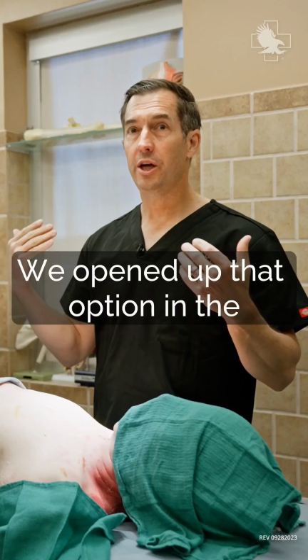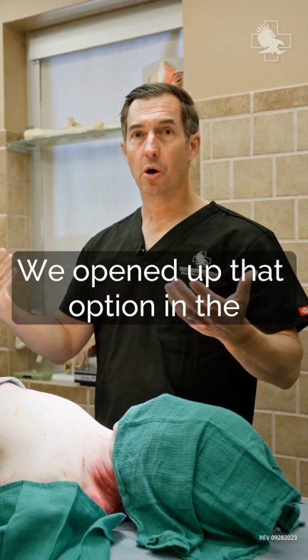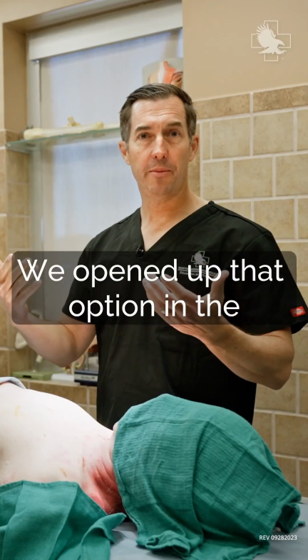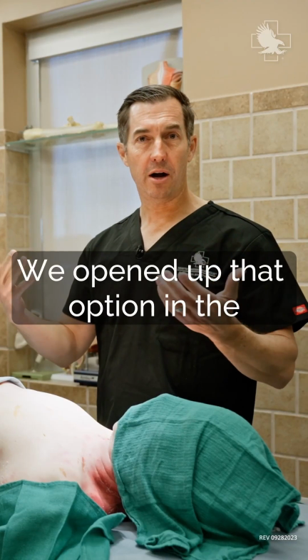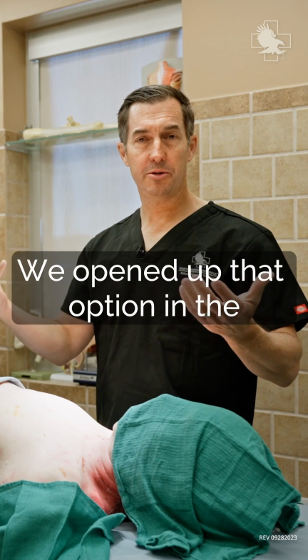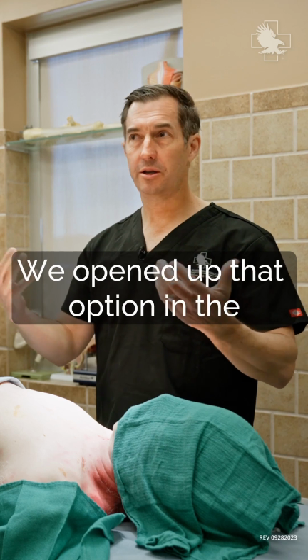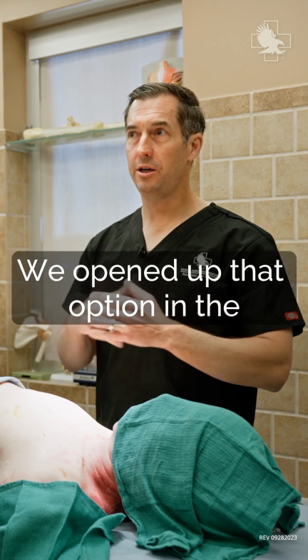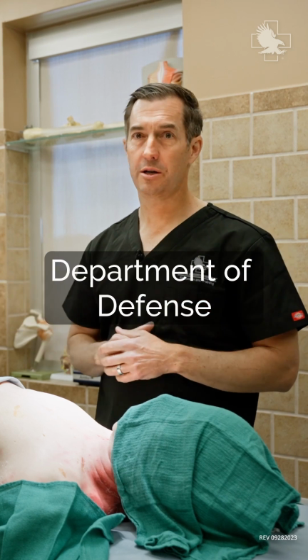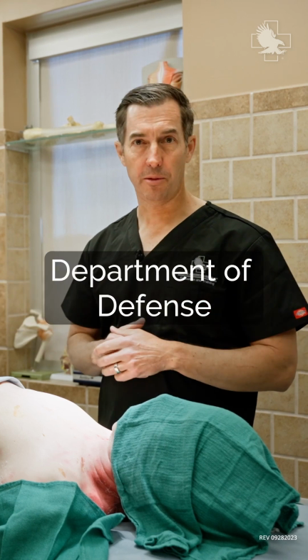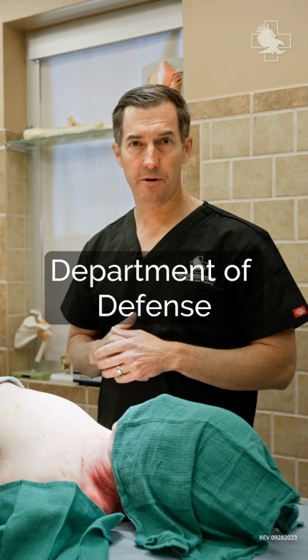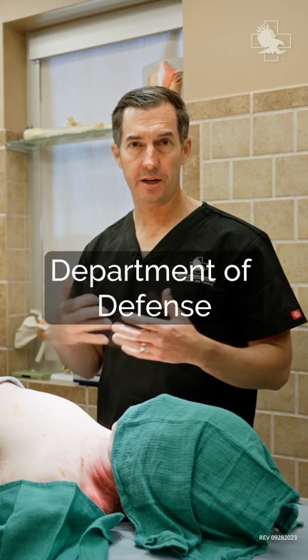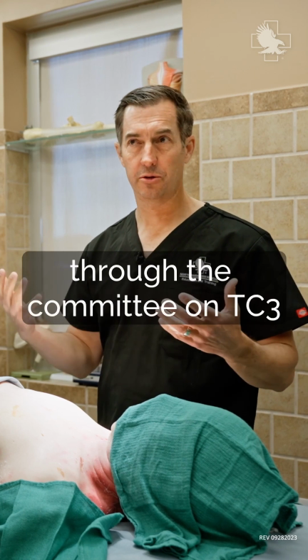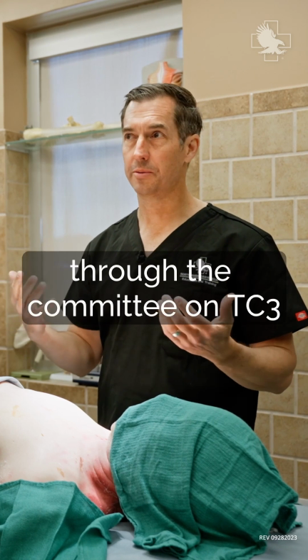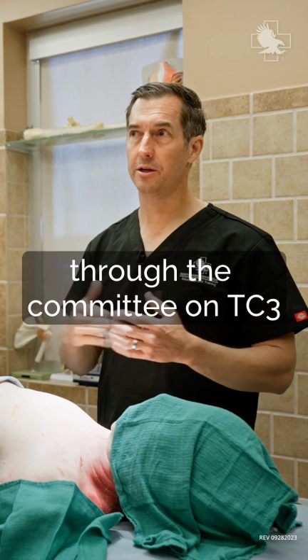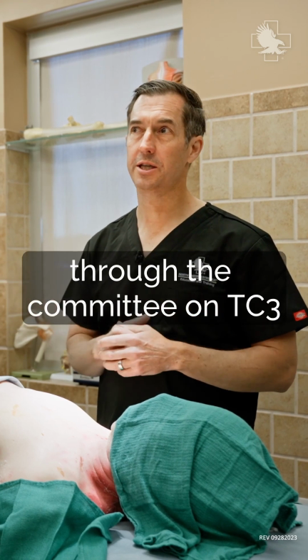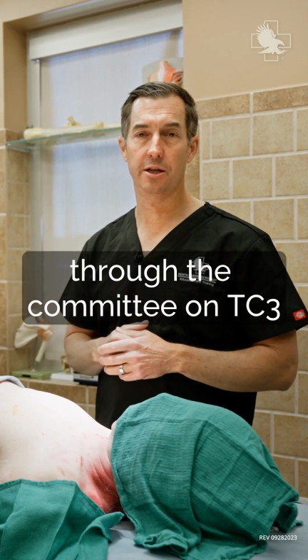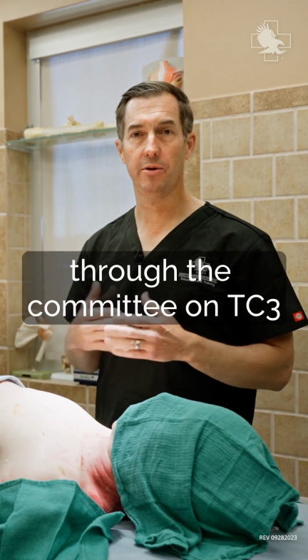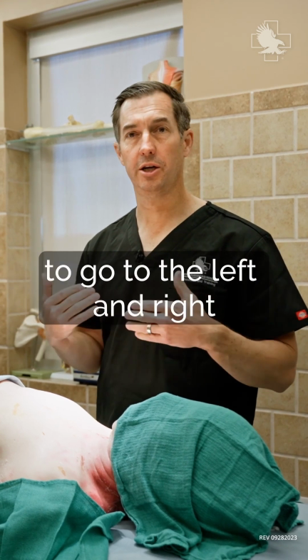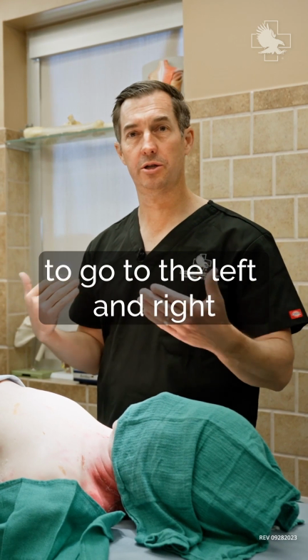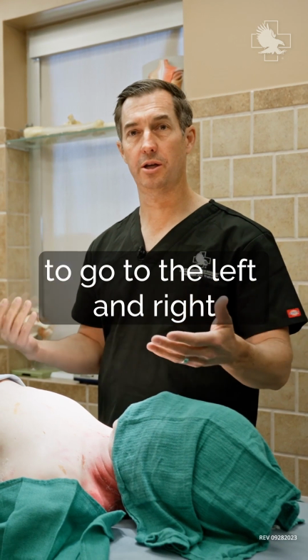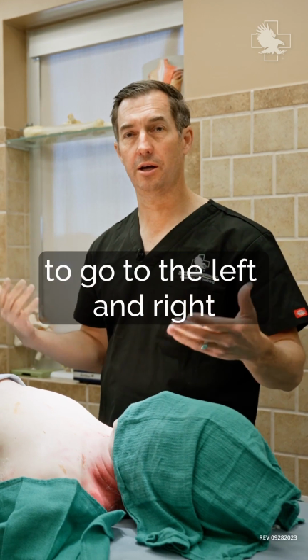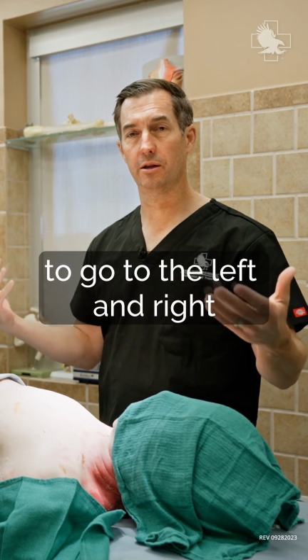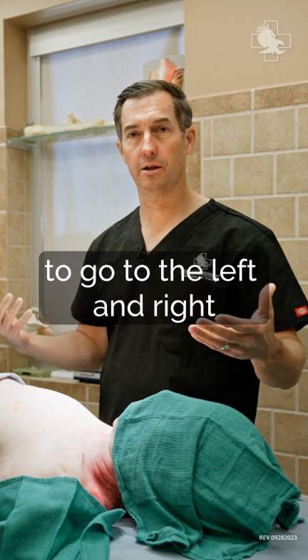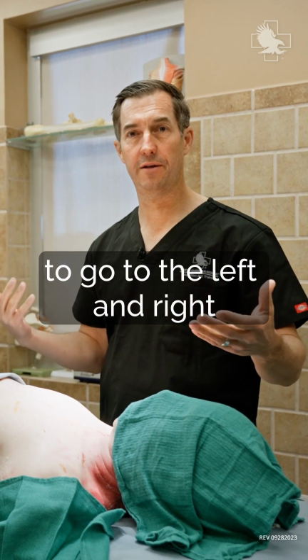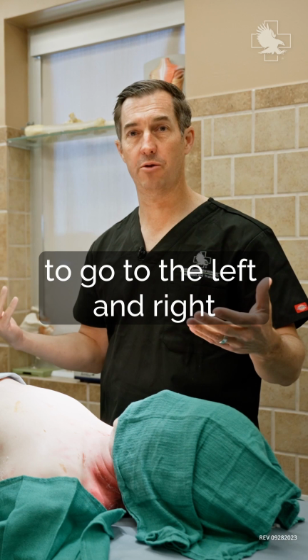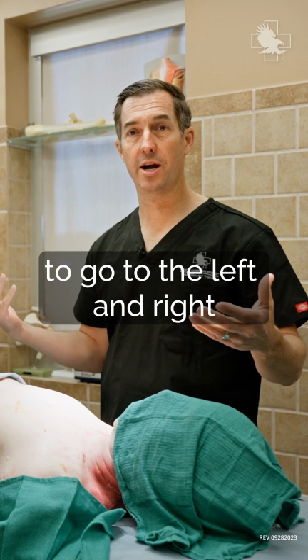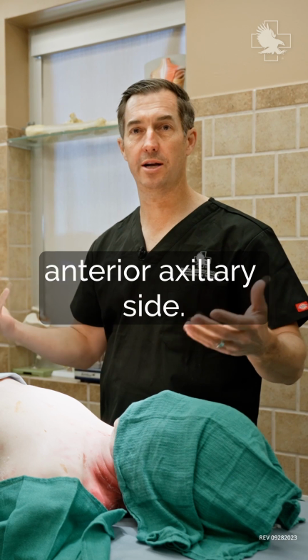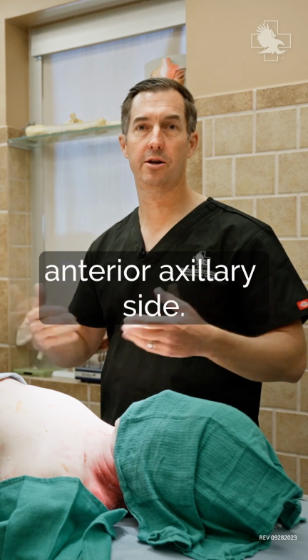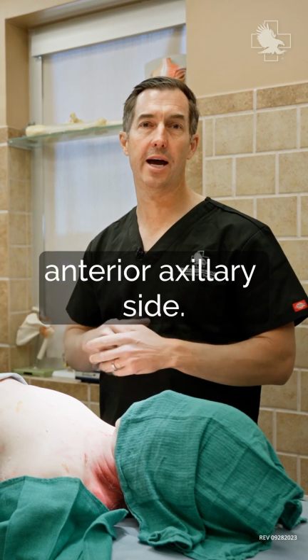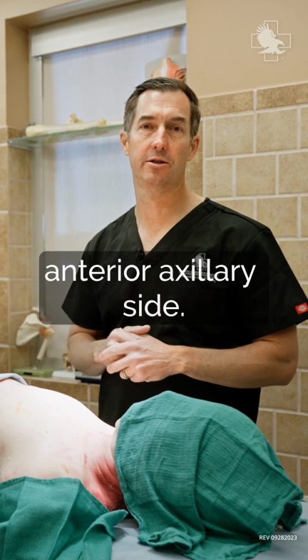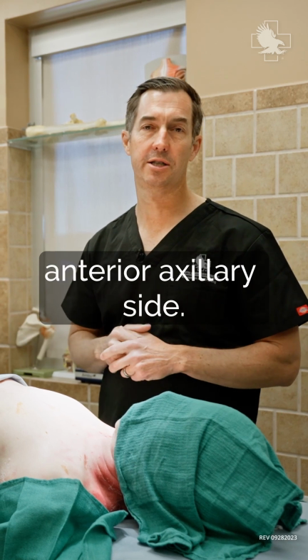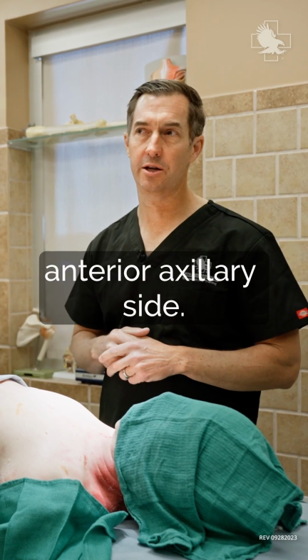We opened up that option in the Department of Defense through the Committee on TC3 to go to the left and right anterior axillary side.